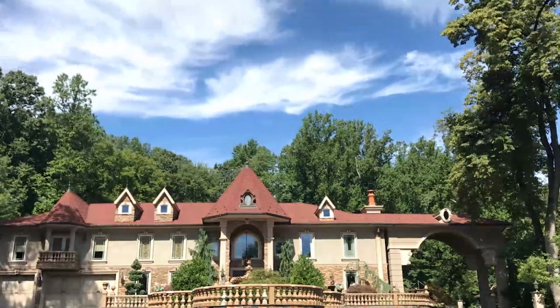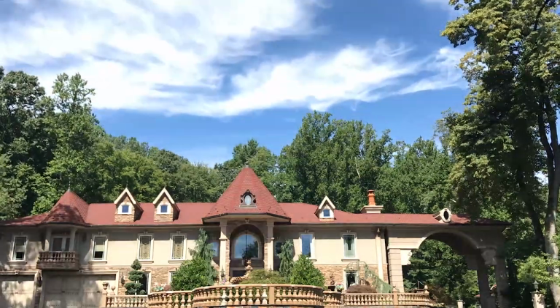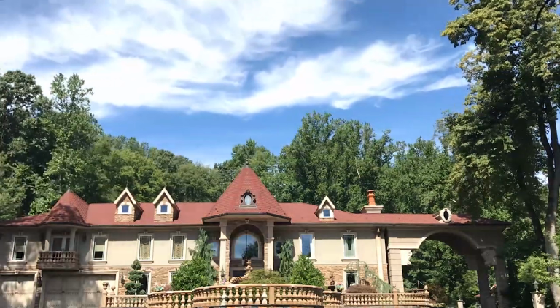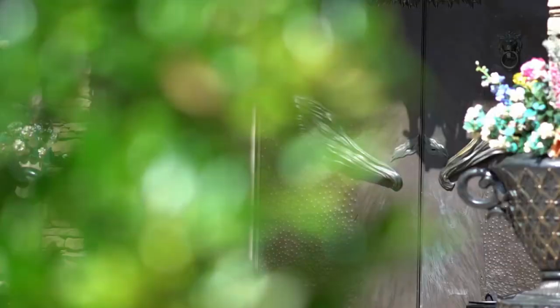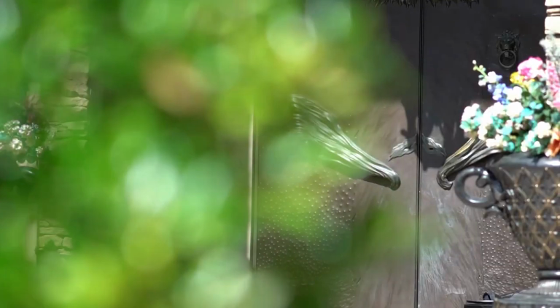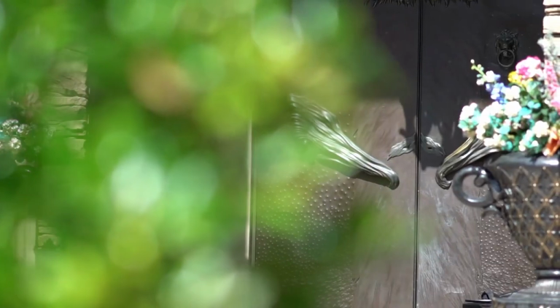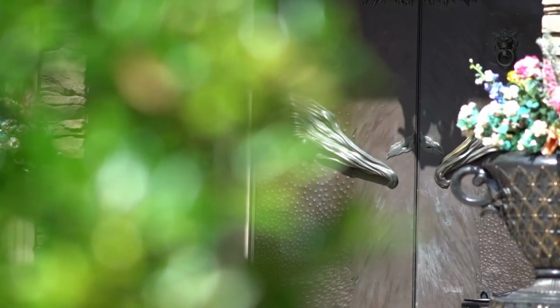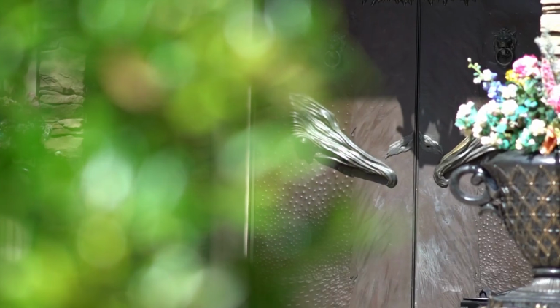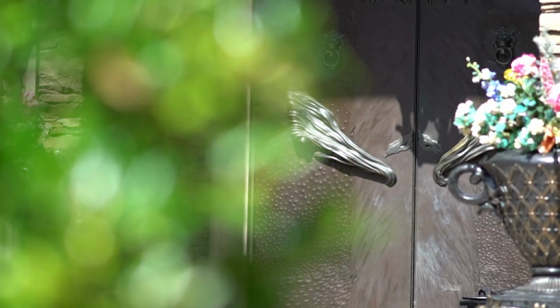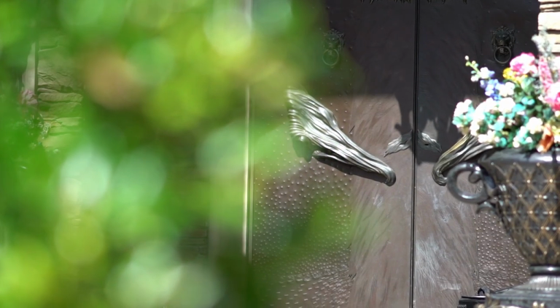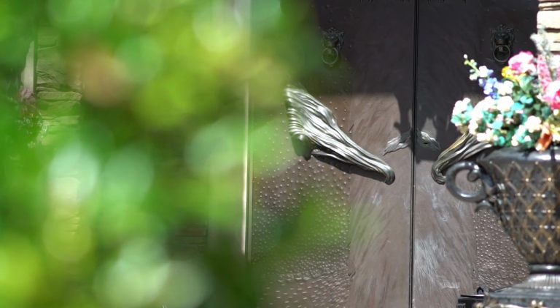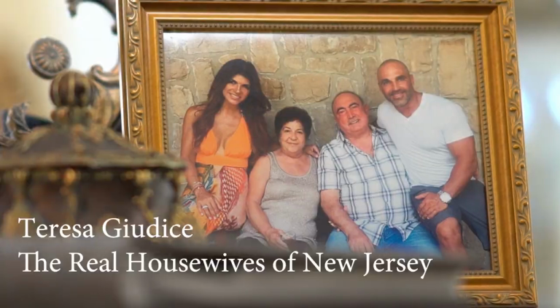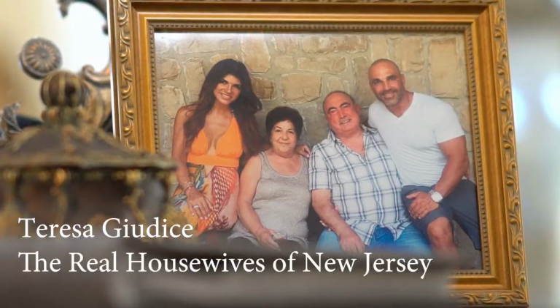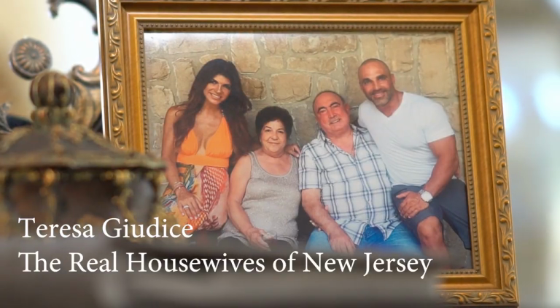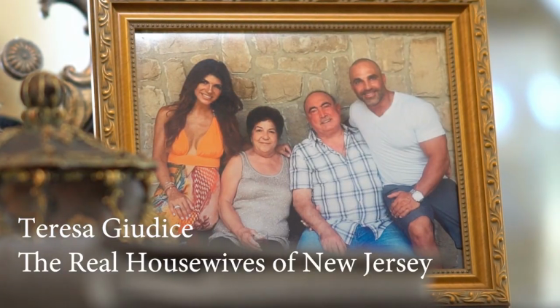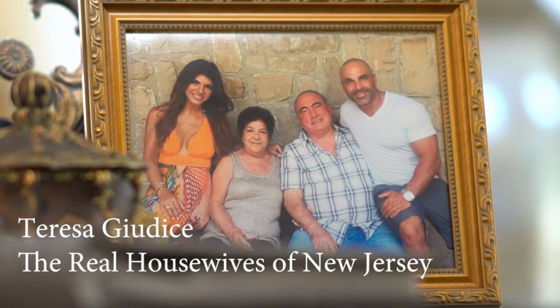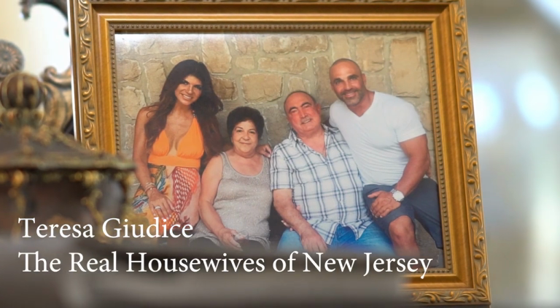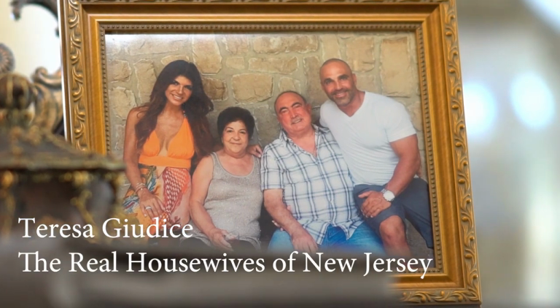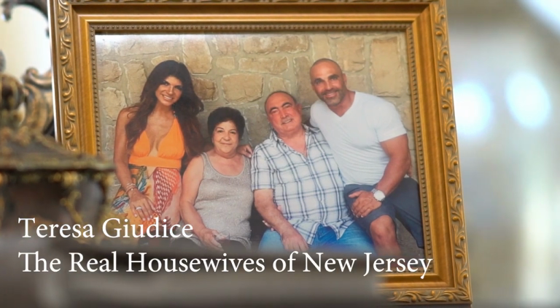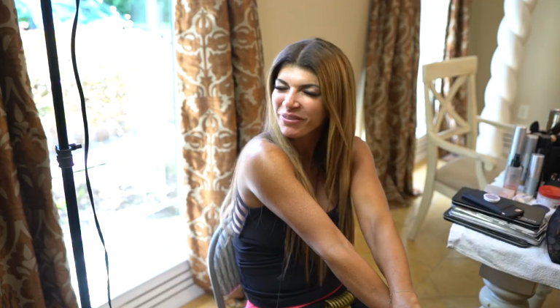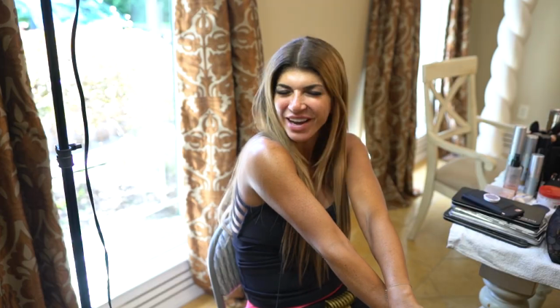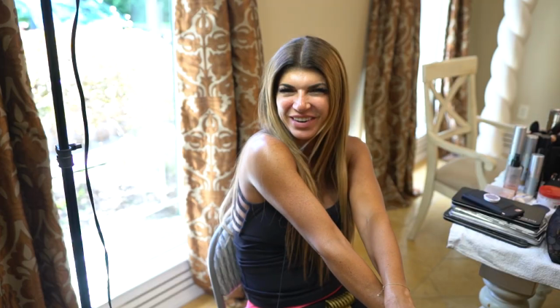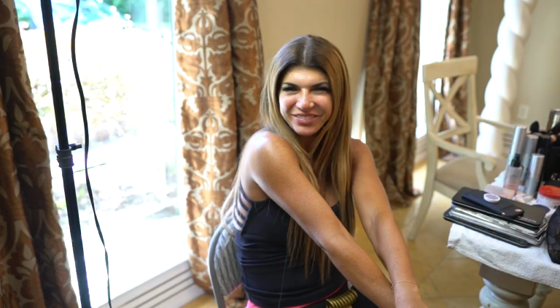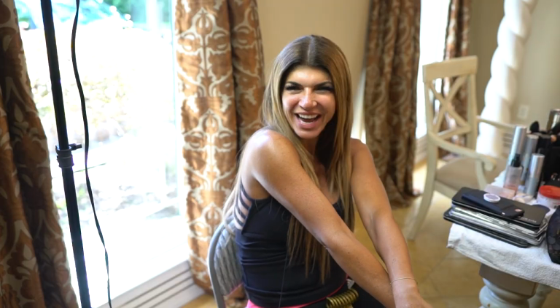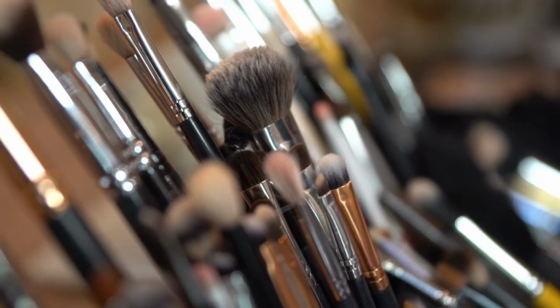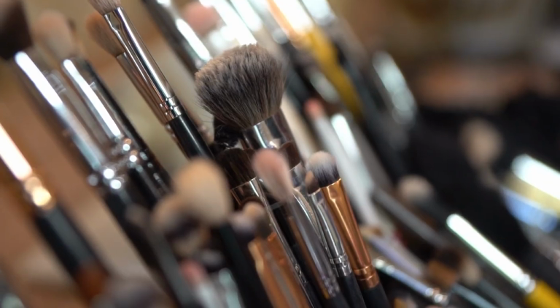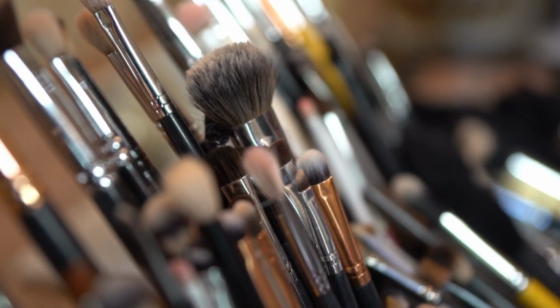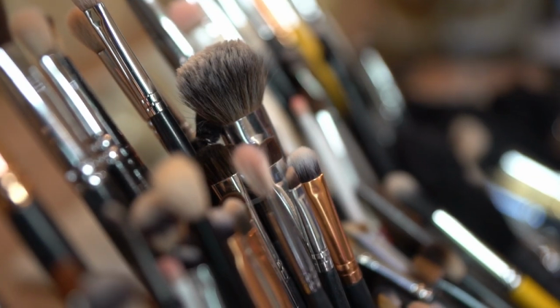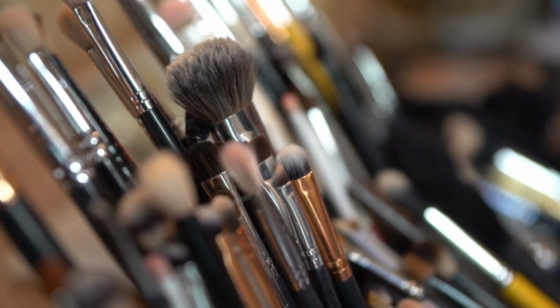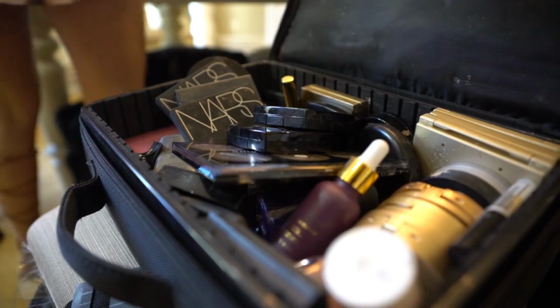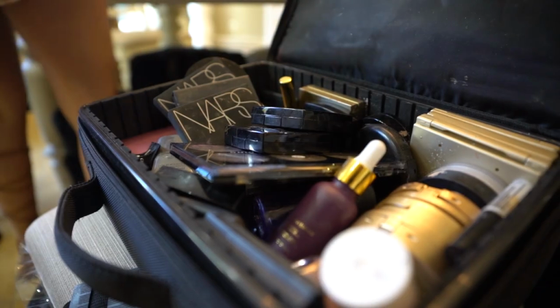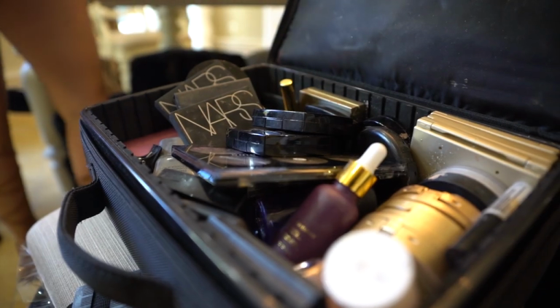Hi guys, we're doing behind the scenes. I'm doing a photo shoot today. It's gonna be fun! I can't wait to see the photos!